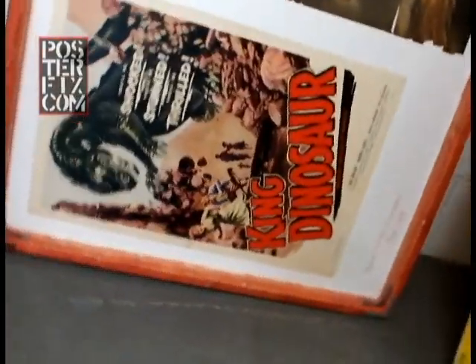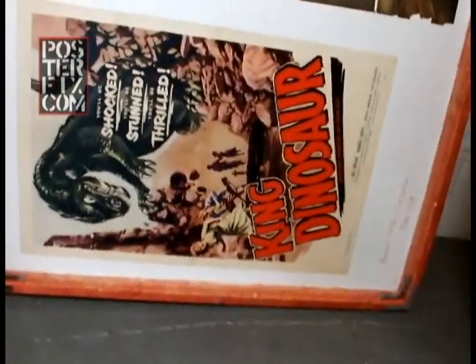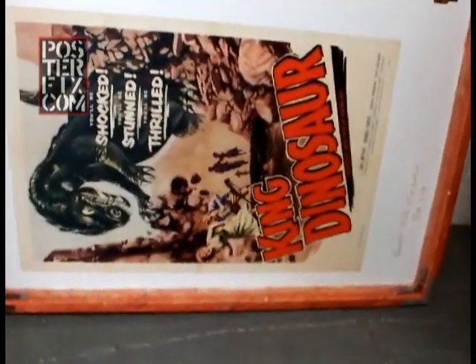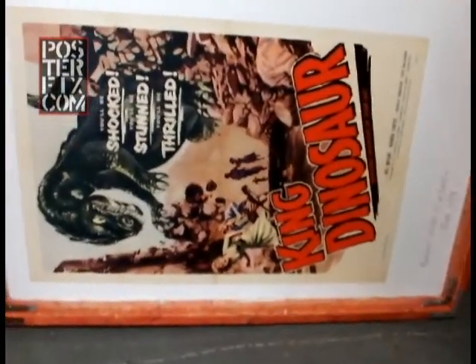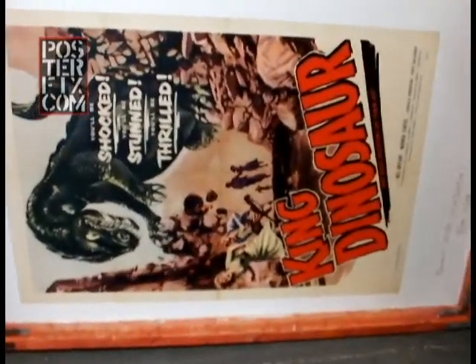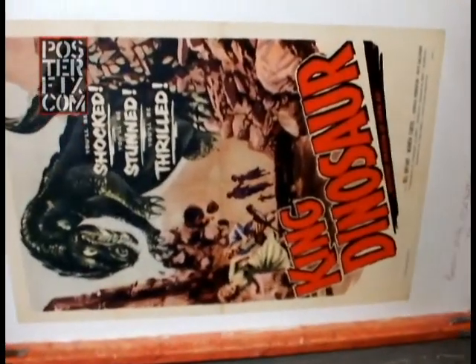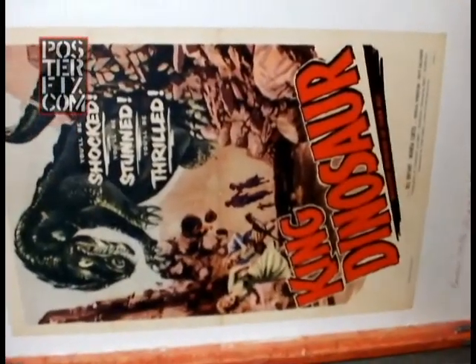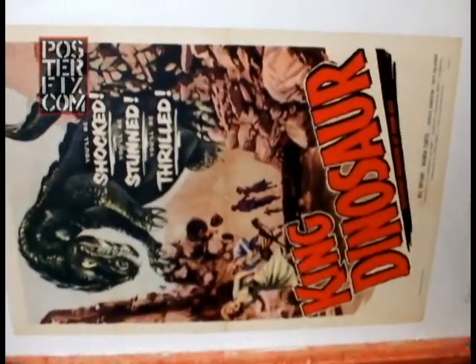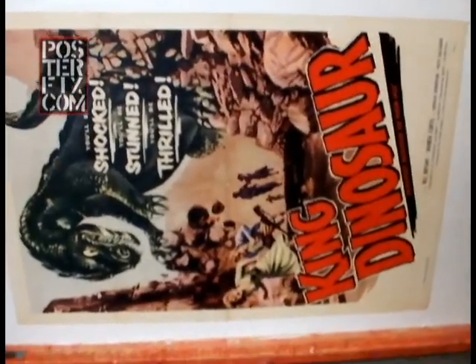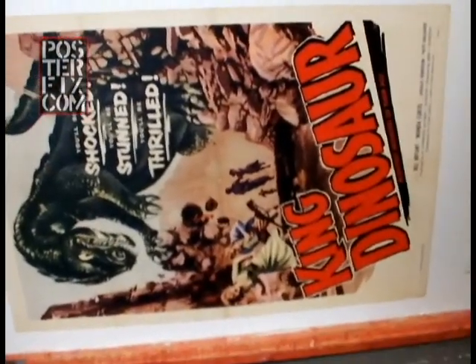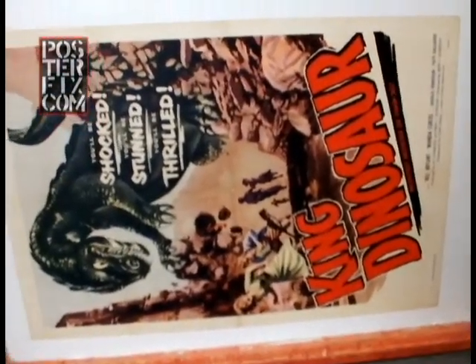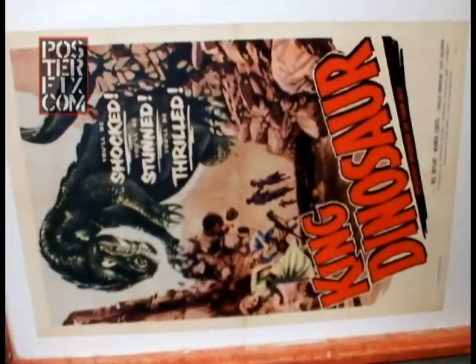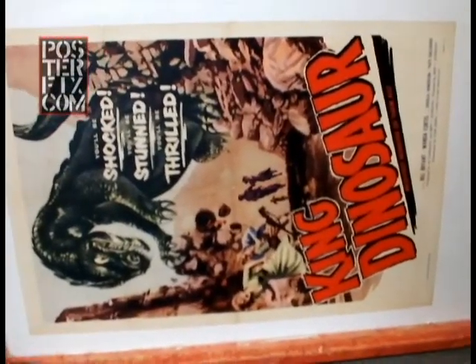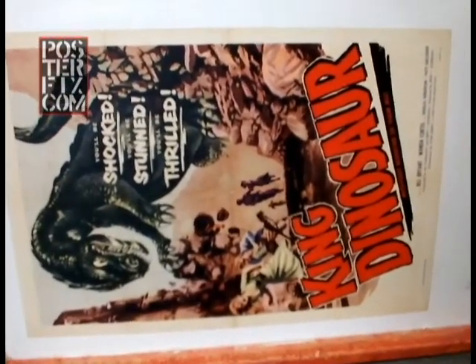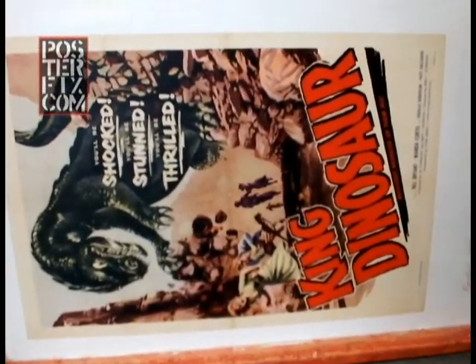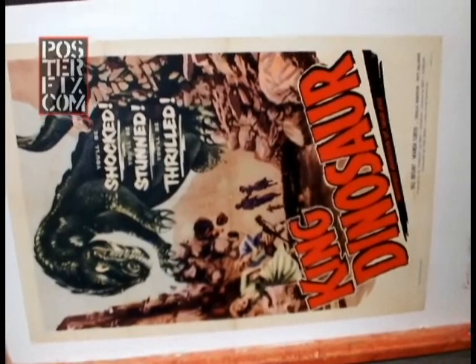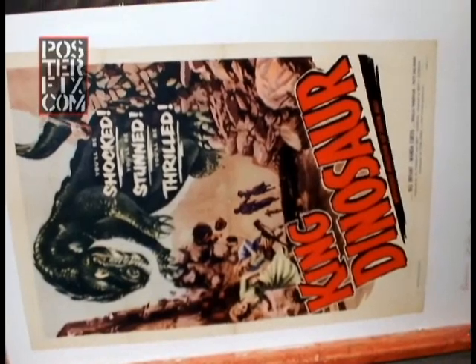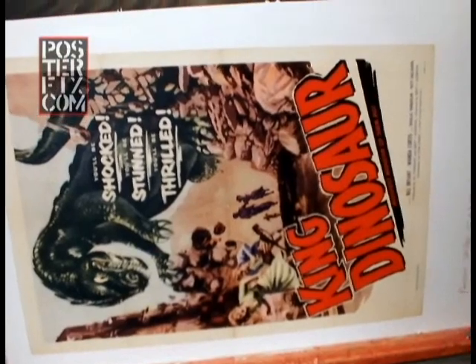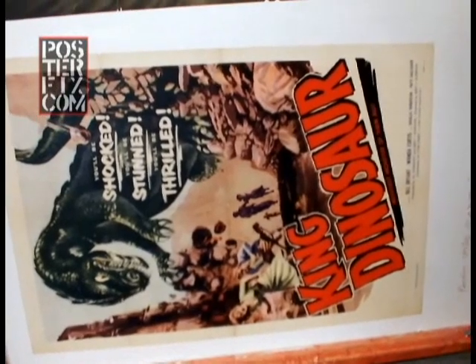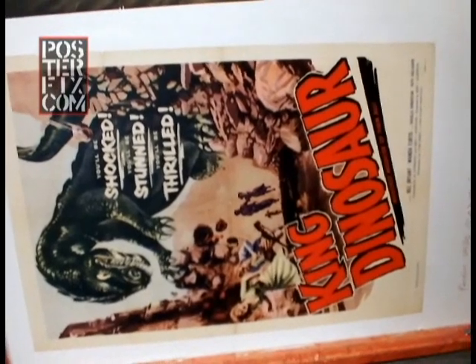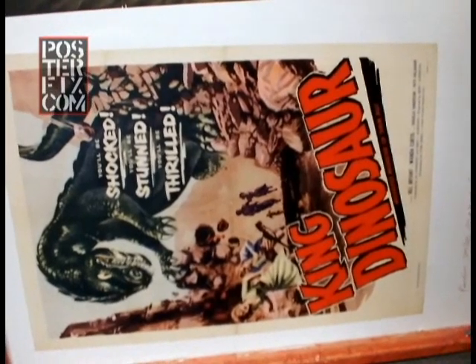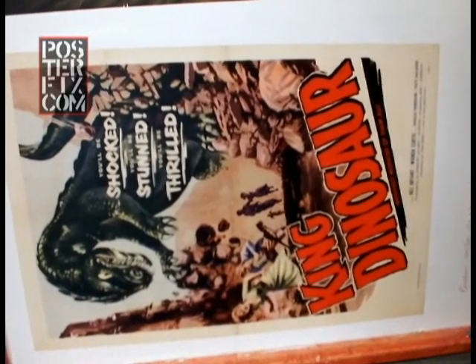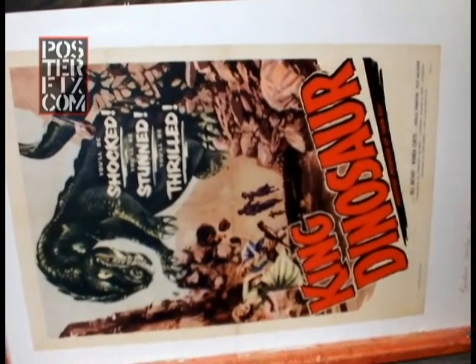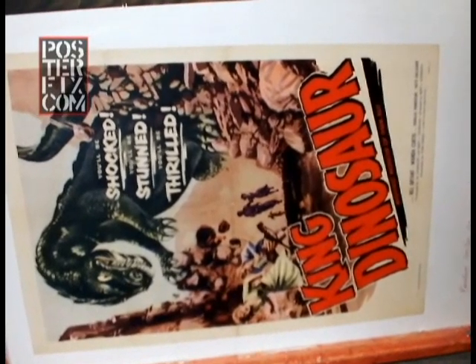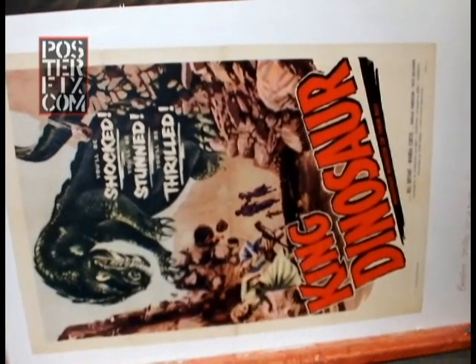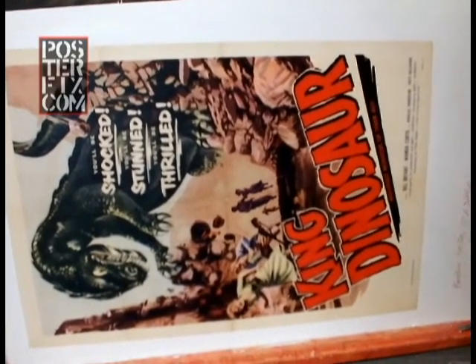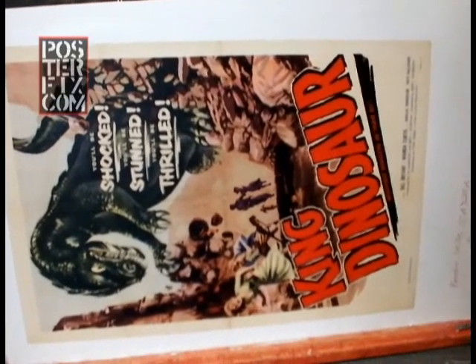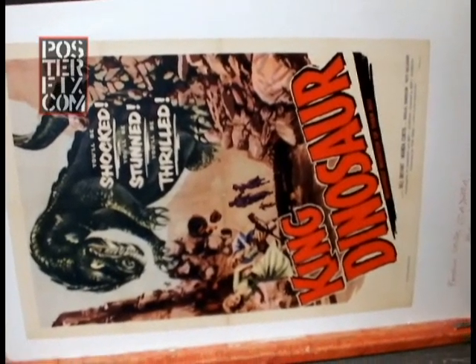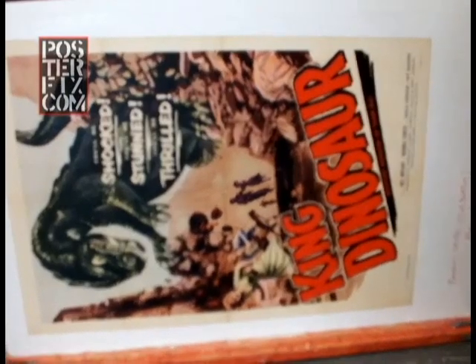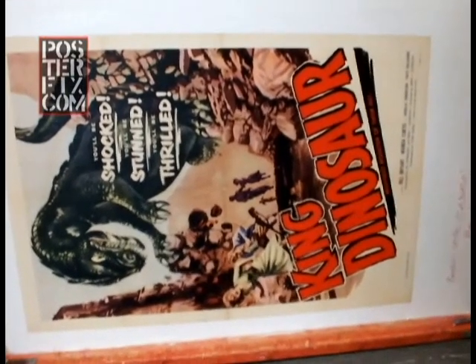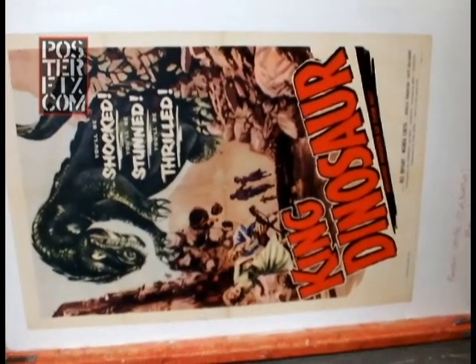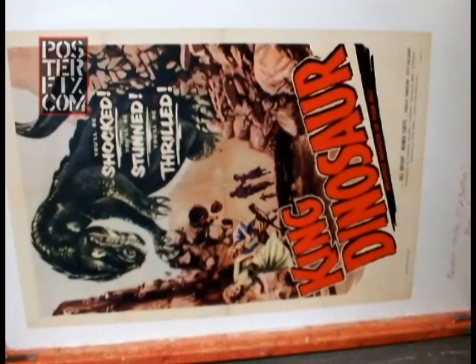We're going to let King Dinosaur dry for a few days before we trim it down. It doesn't need very much touch-up, but just a little bit.